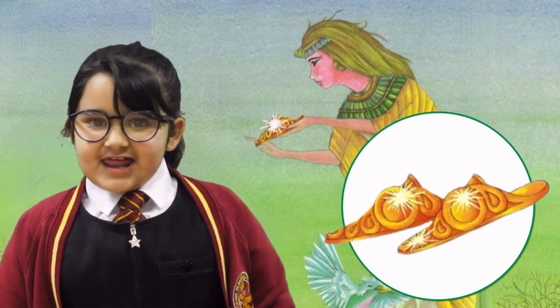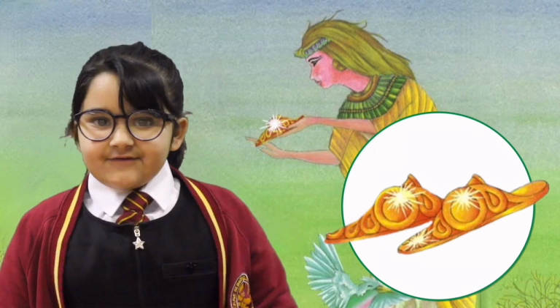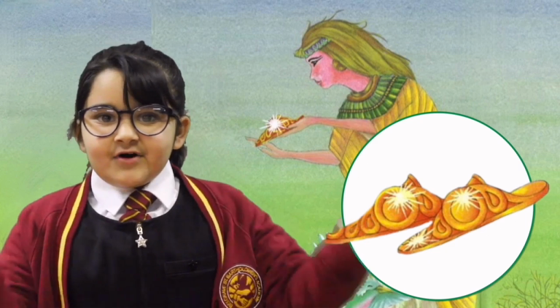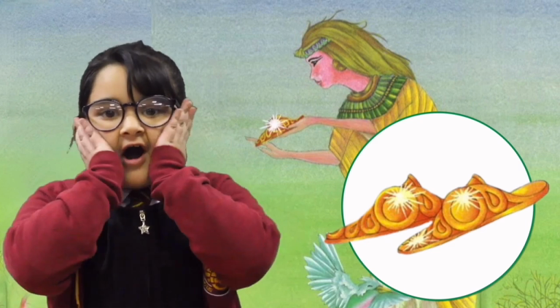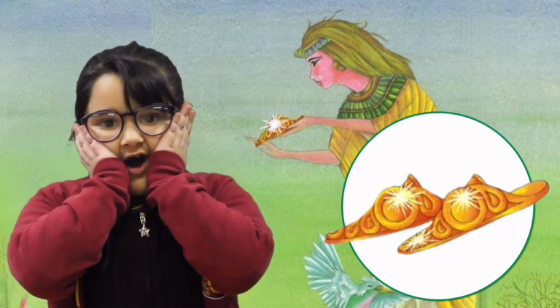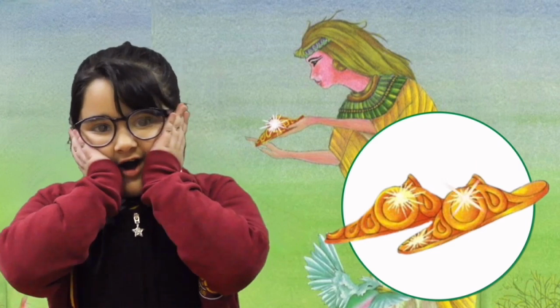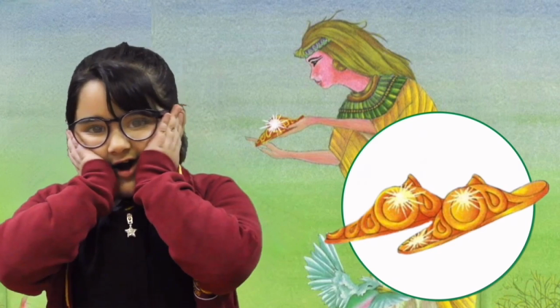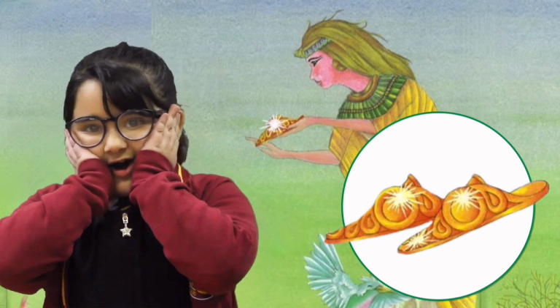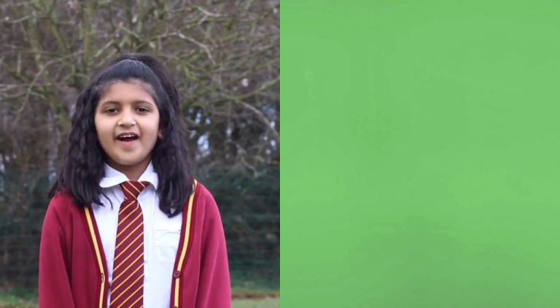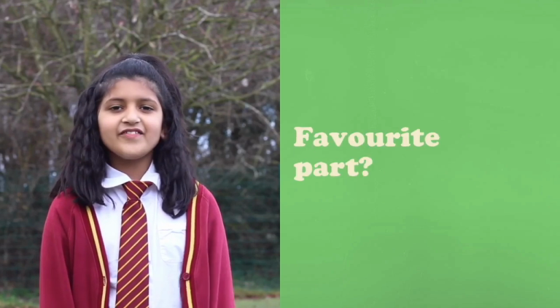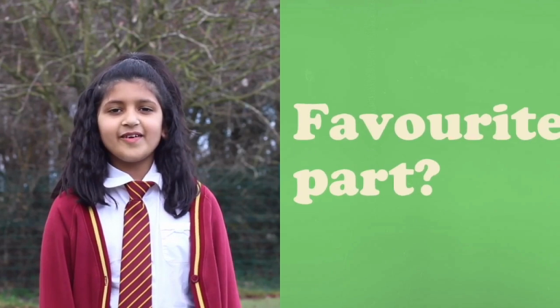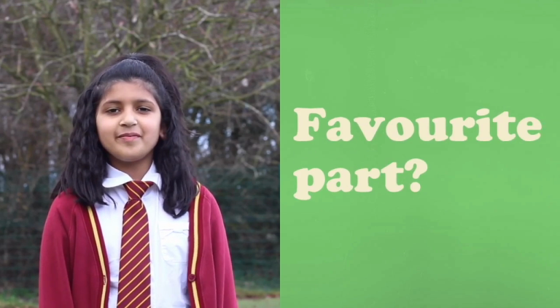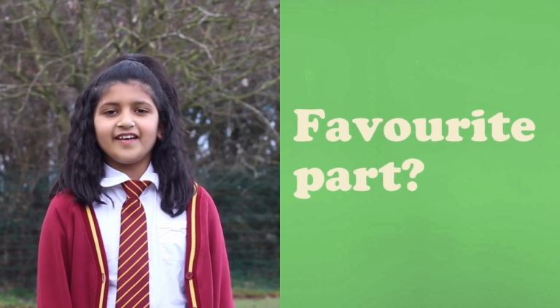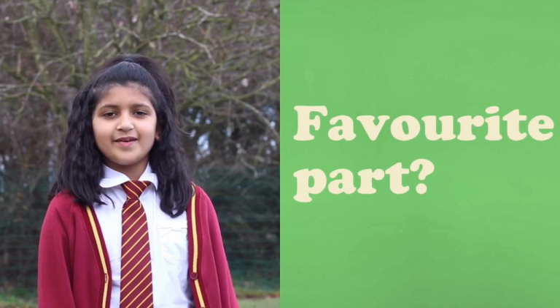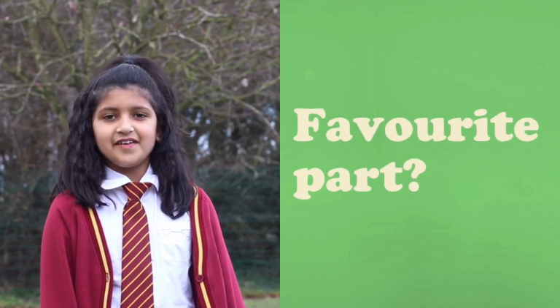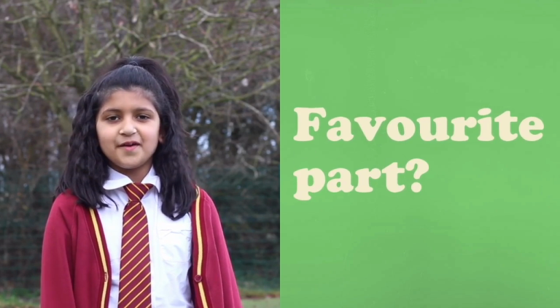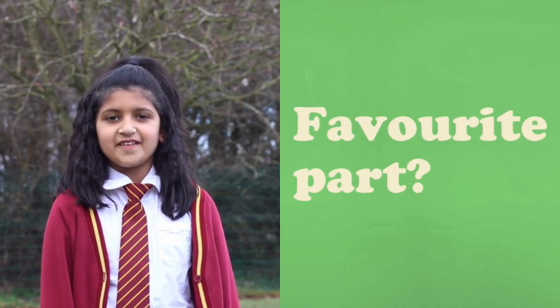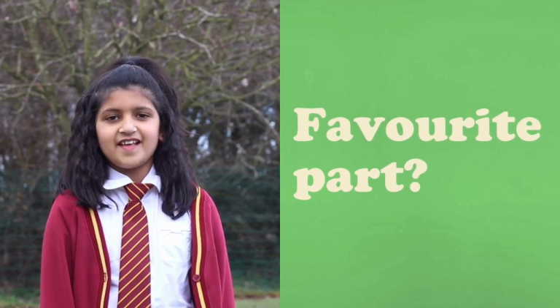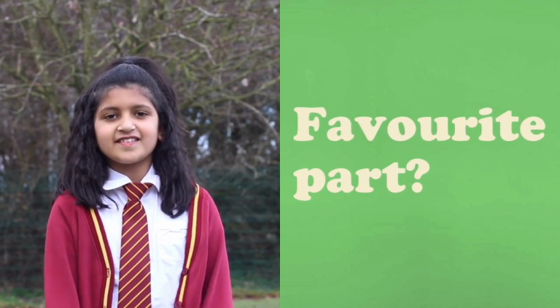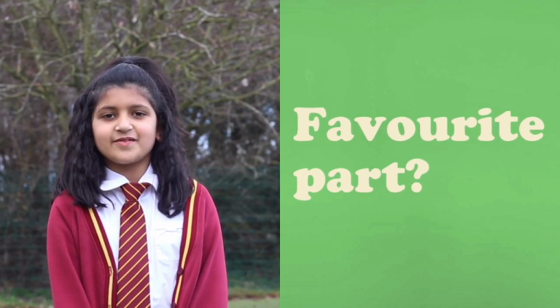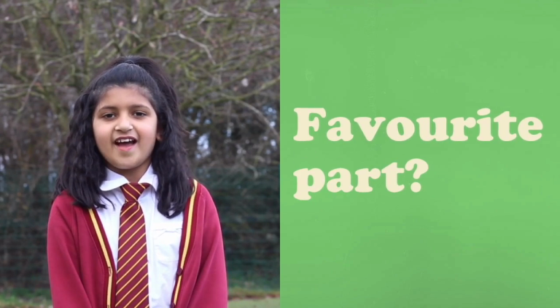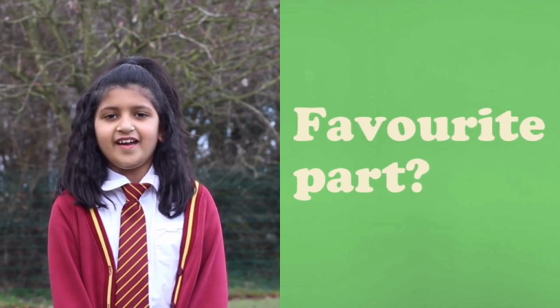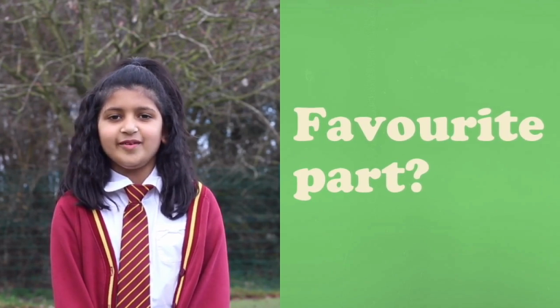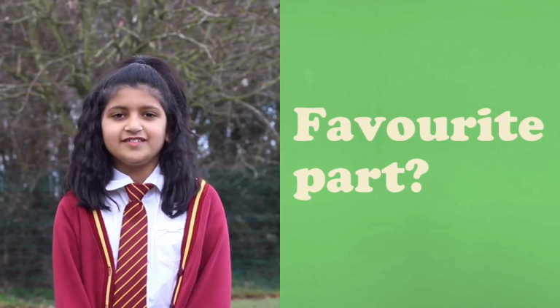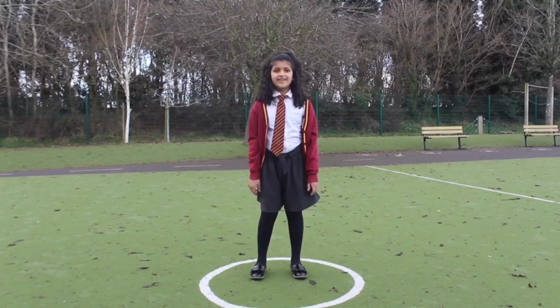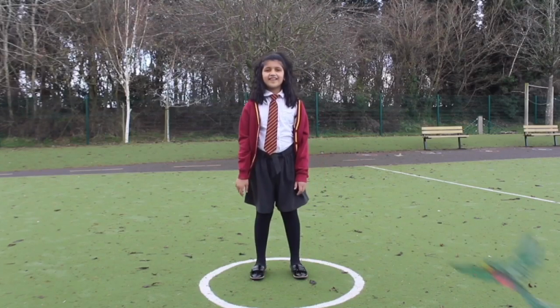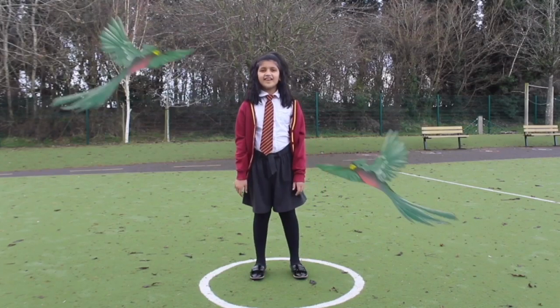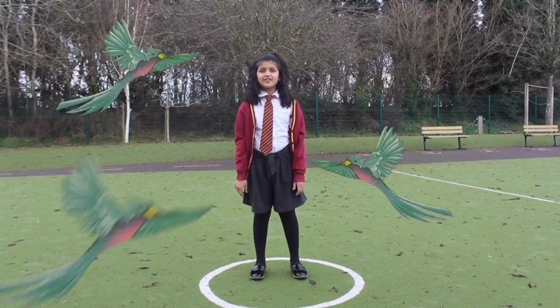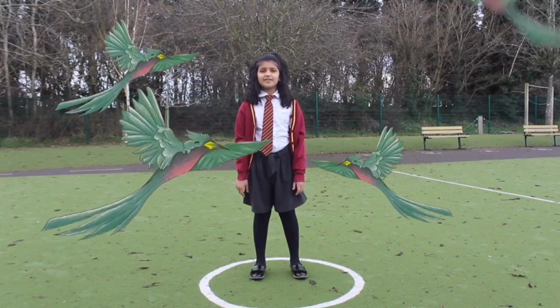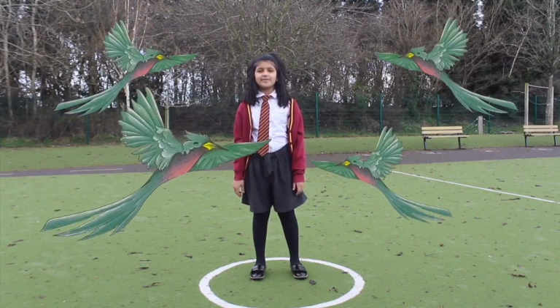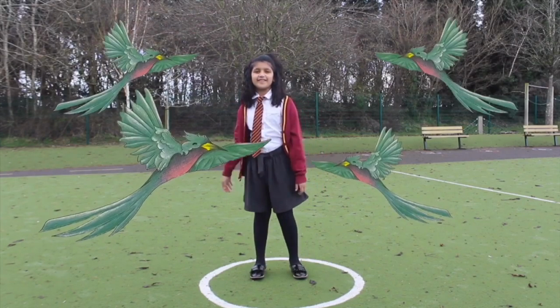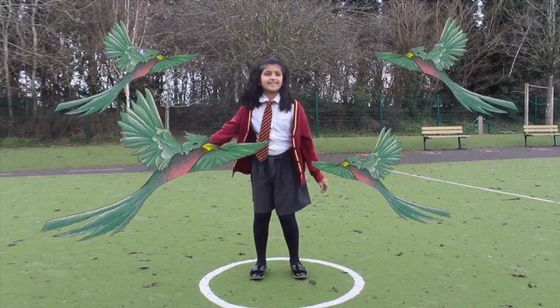My favorite part is when Rhodopis dances with that animal, because I love to watch people dance.